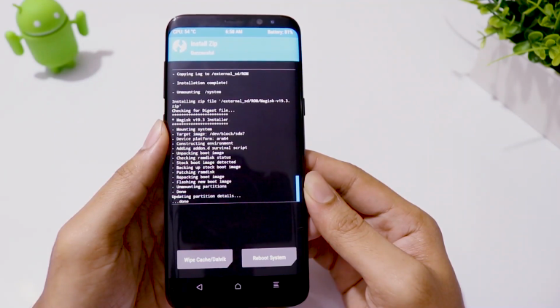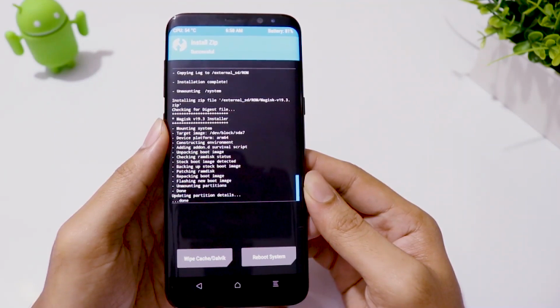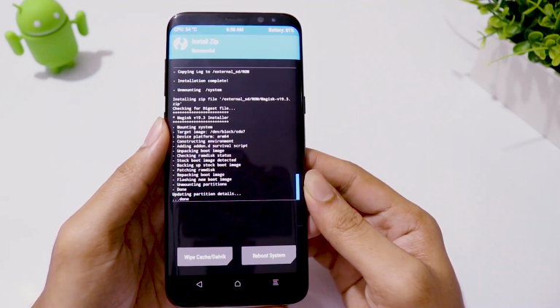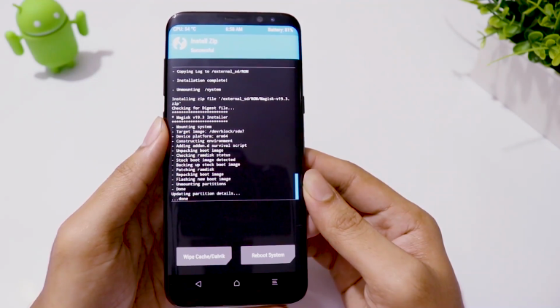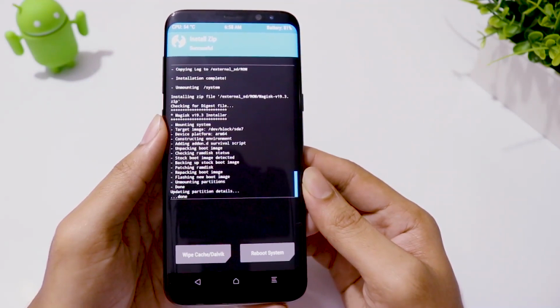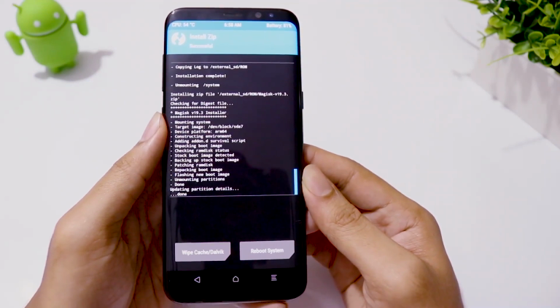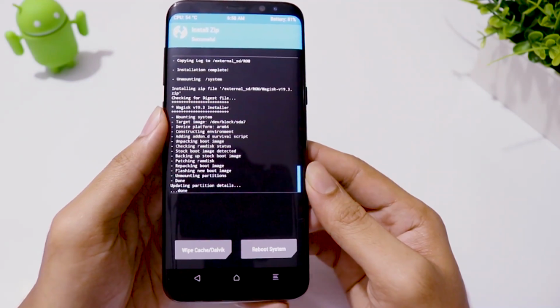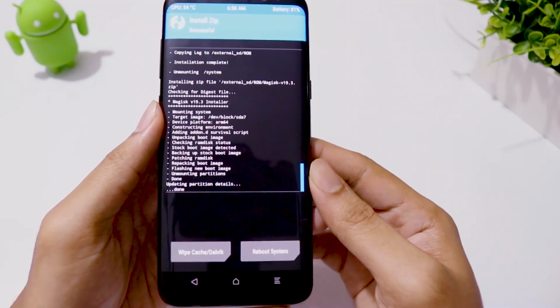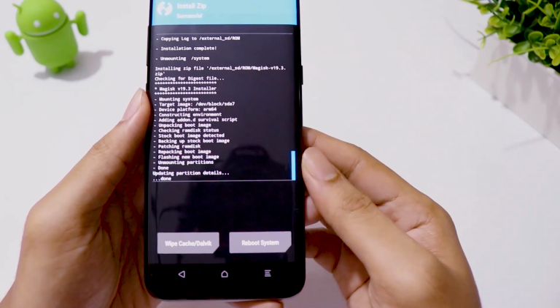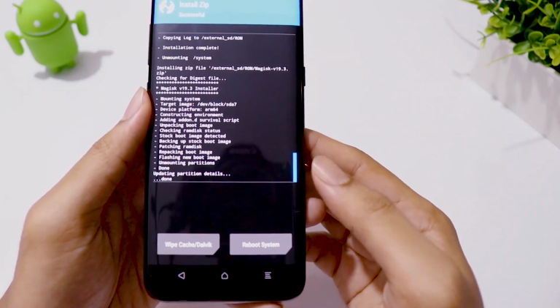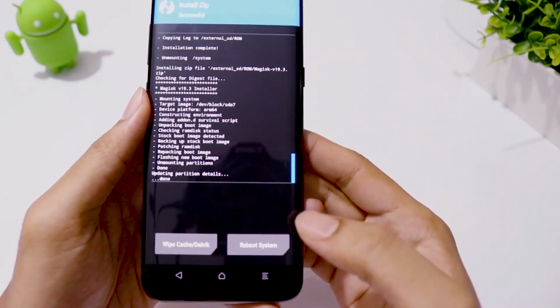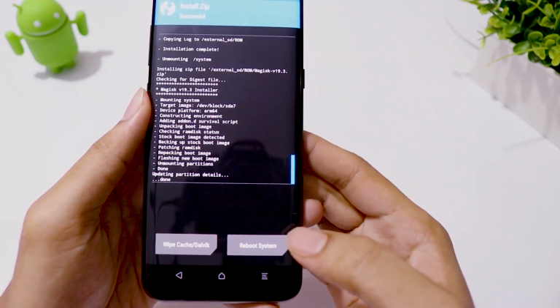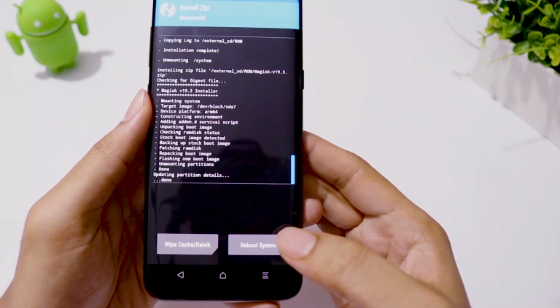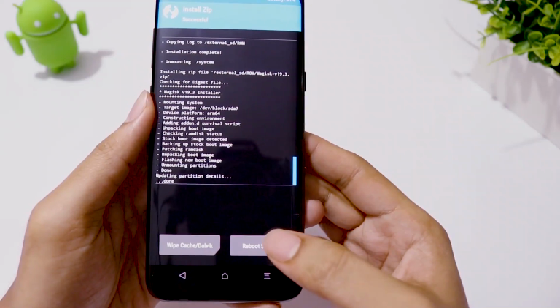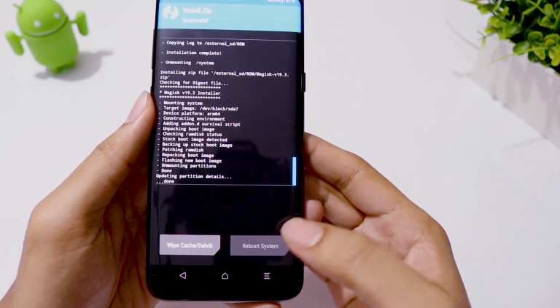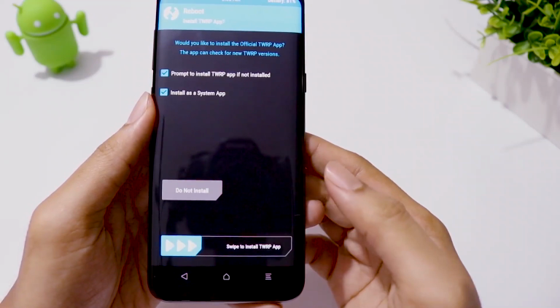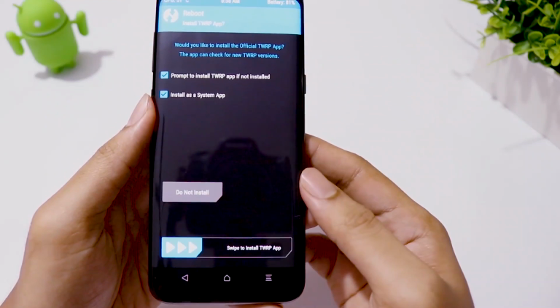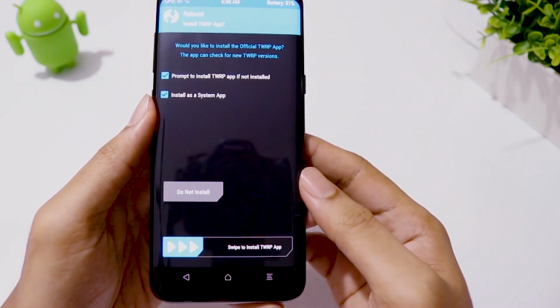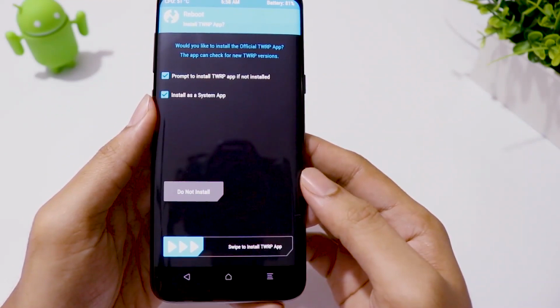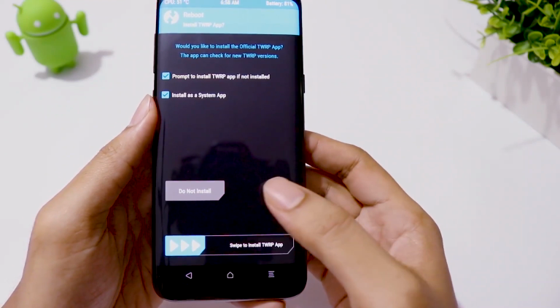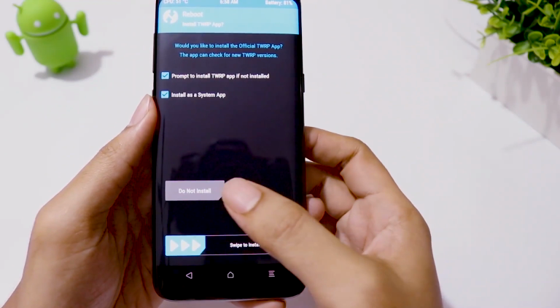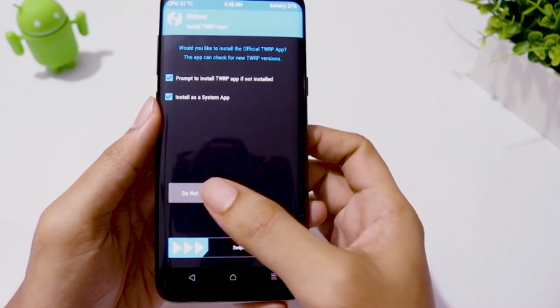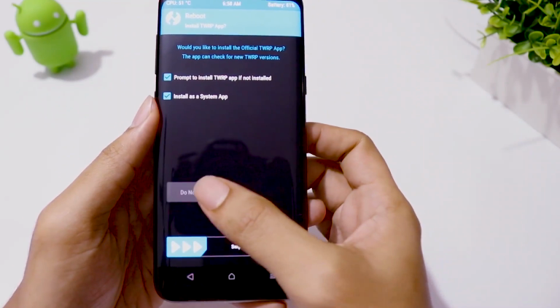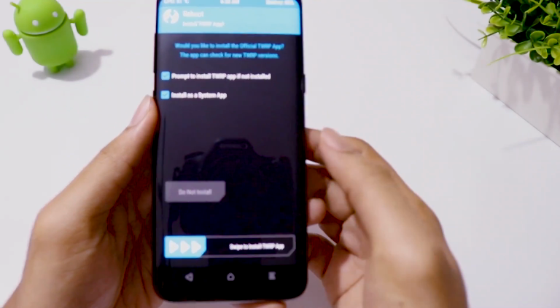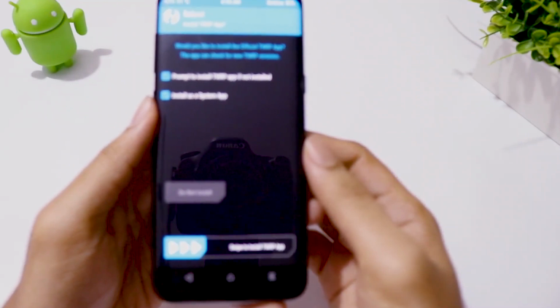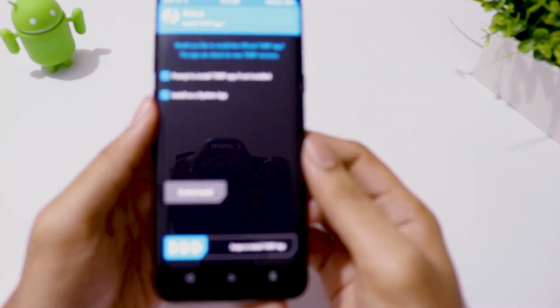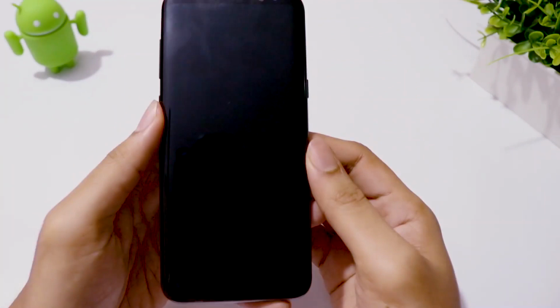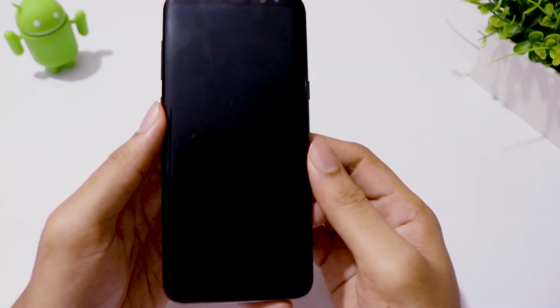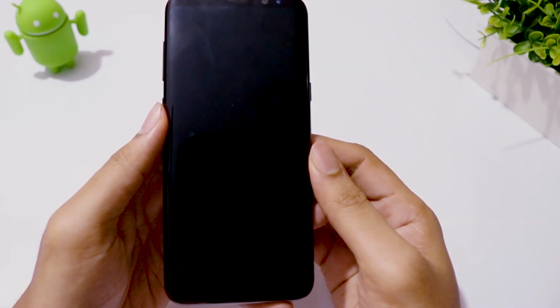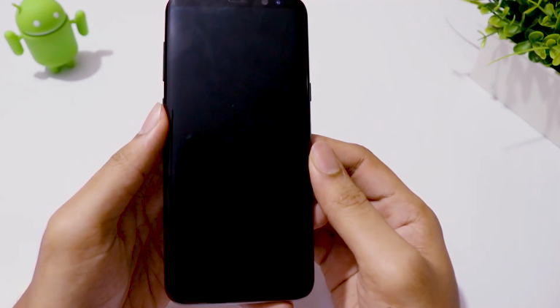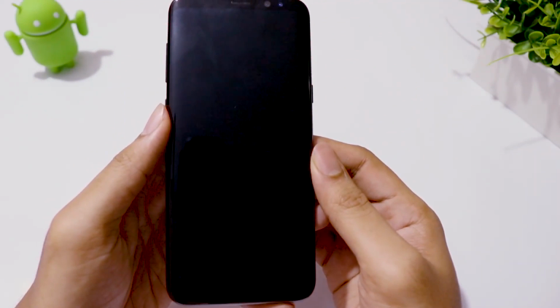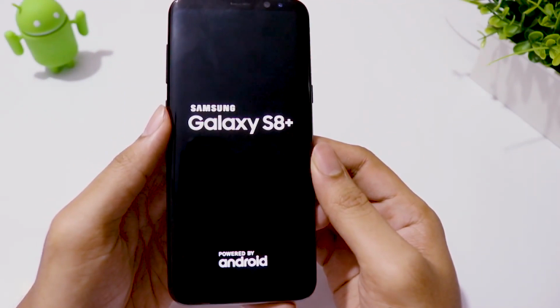Installation is complete. Now let's reboot system. Remember, the first boot will take some time, so you need to be patient.